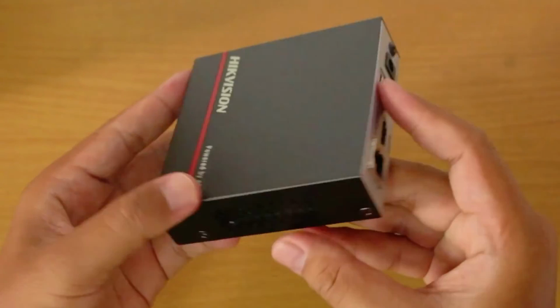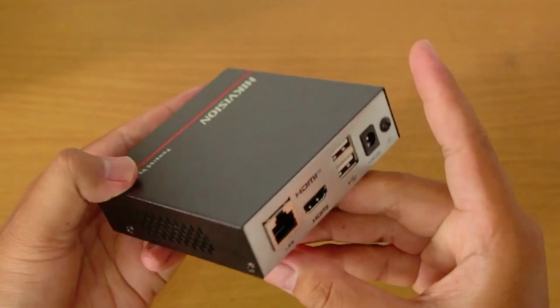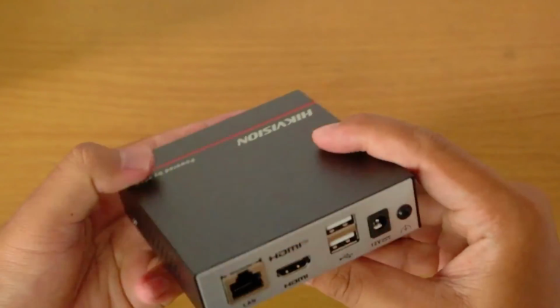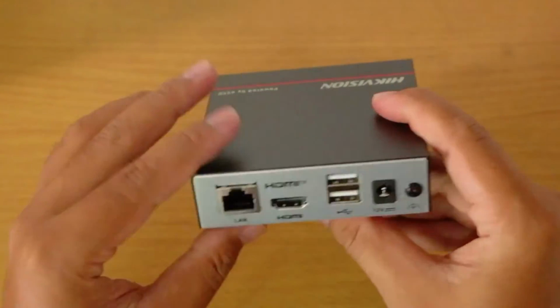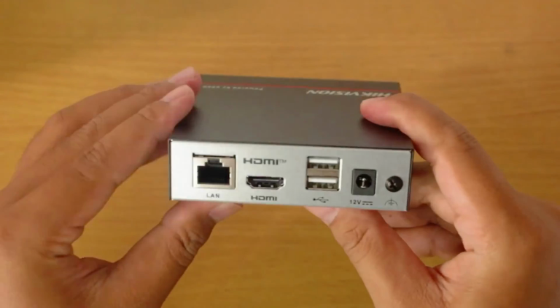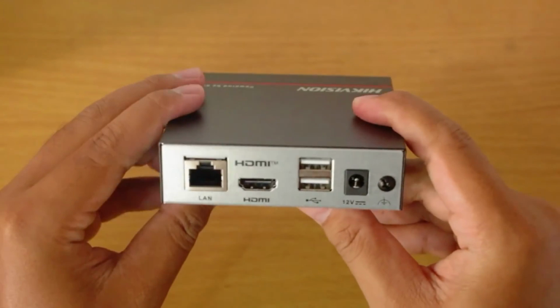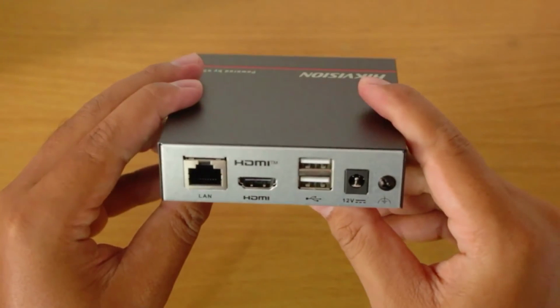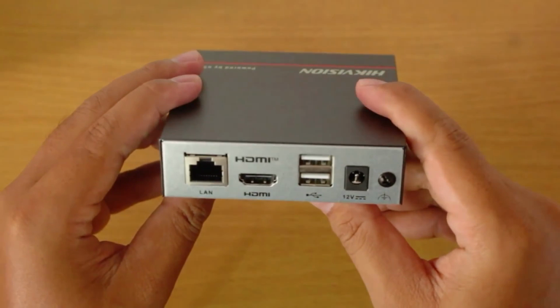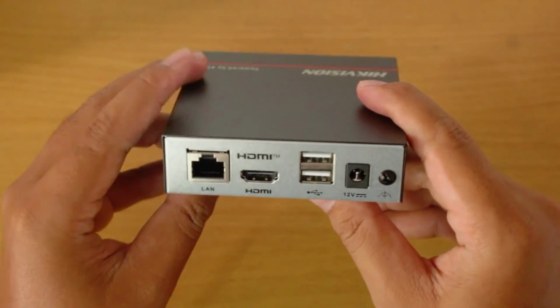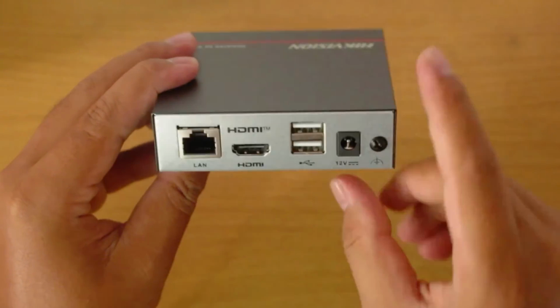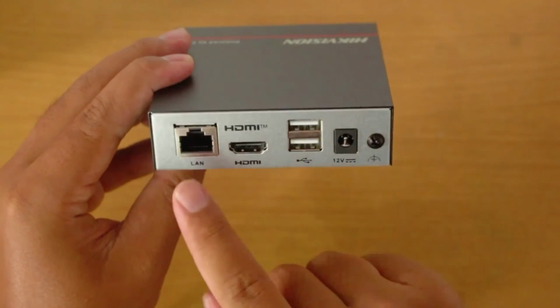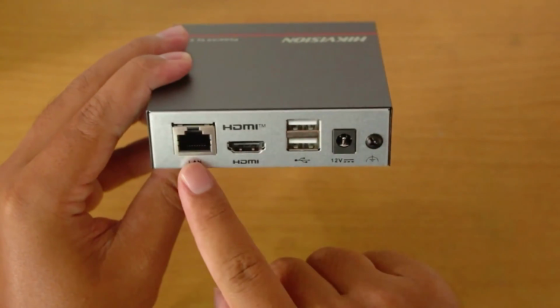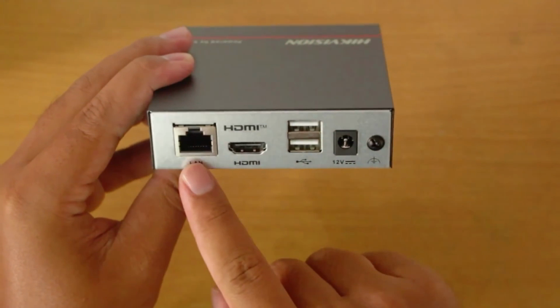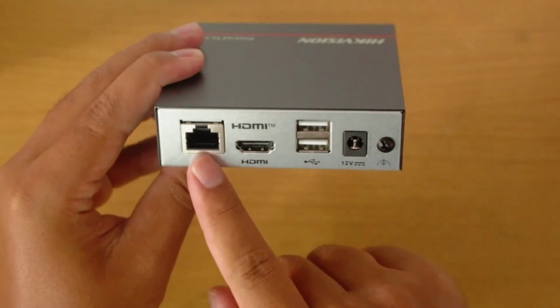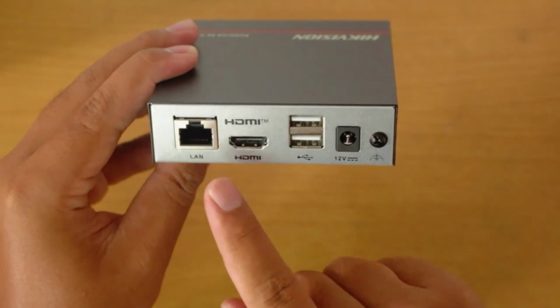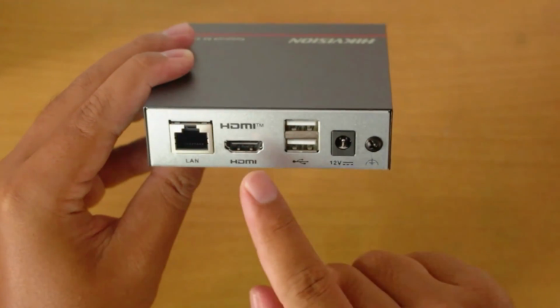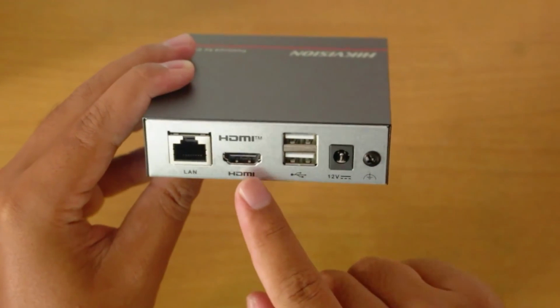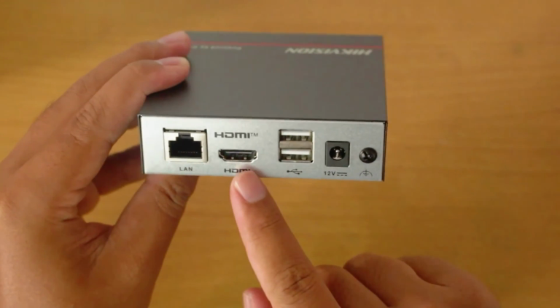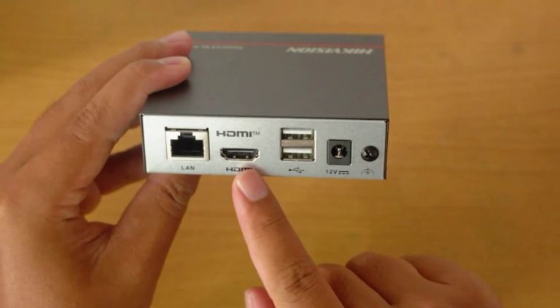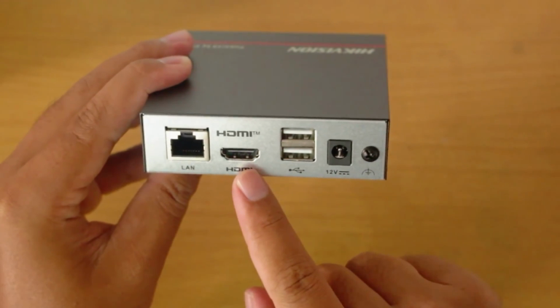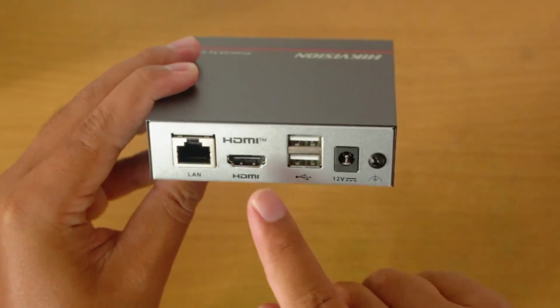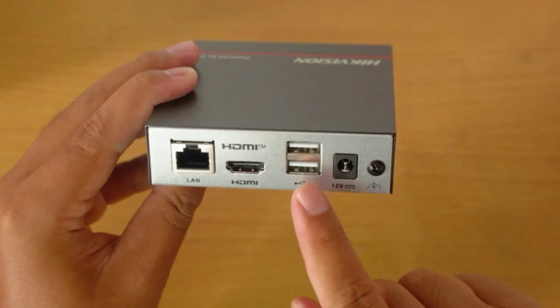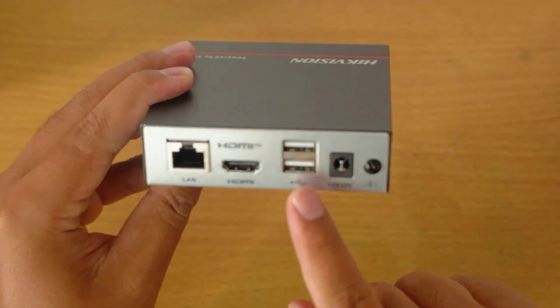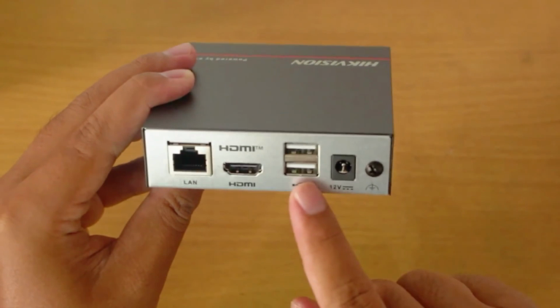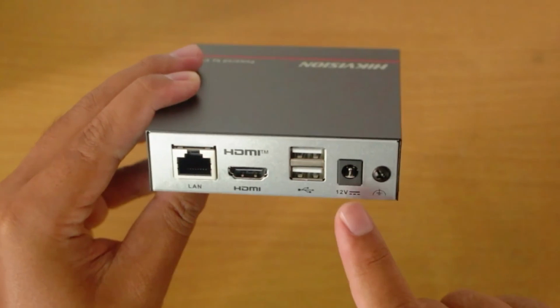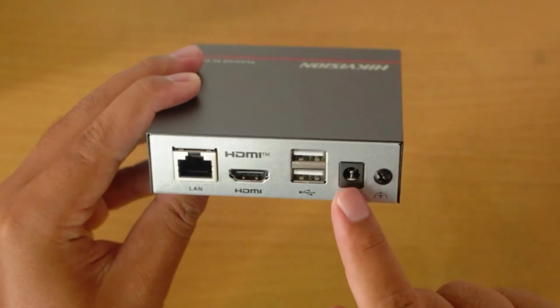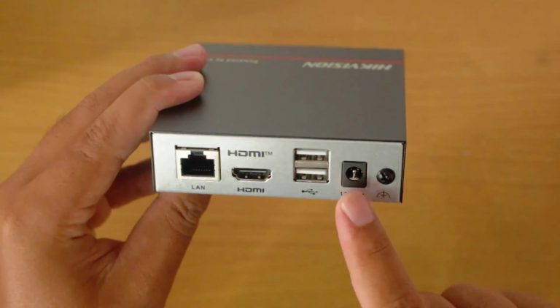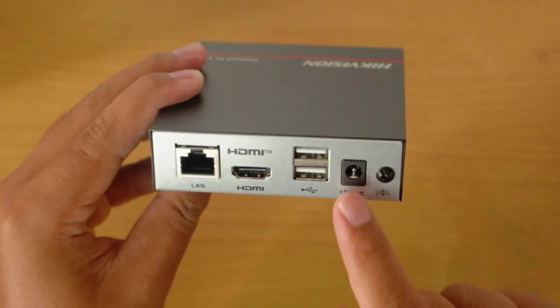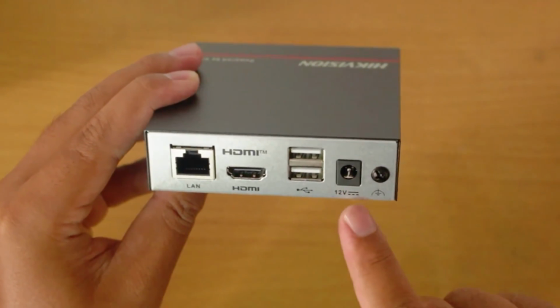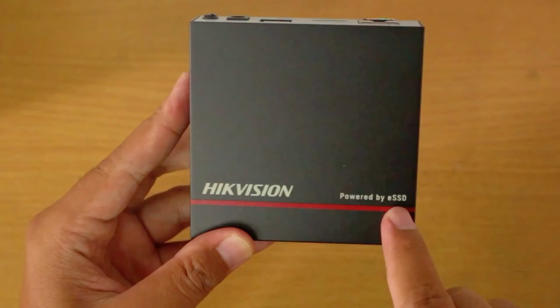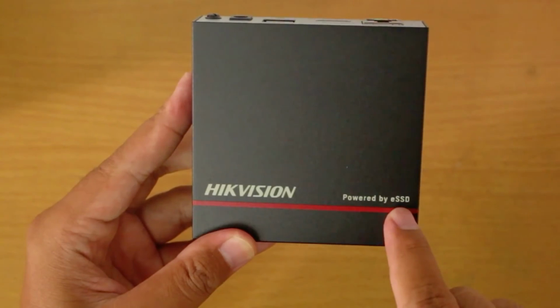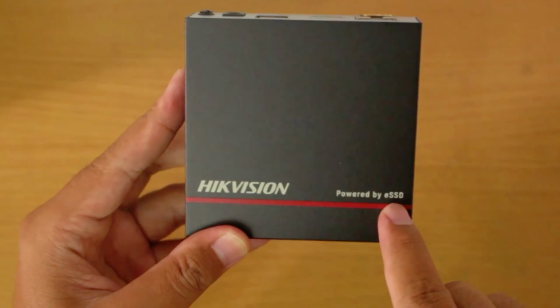At the back, there is one RJ45 port, one HDMI port, two USB ports, and one power supply port.